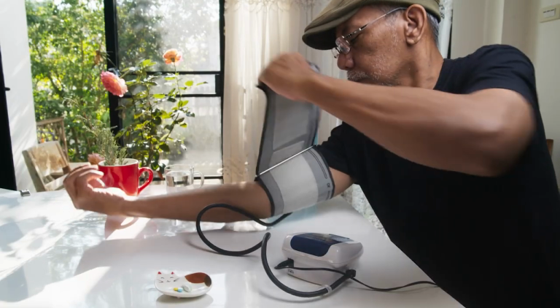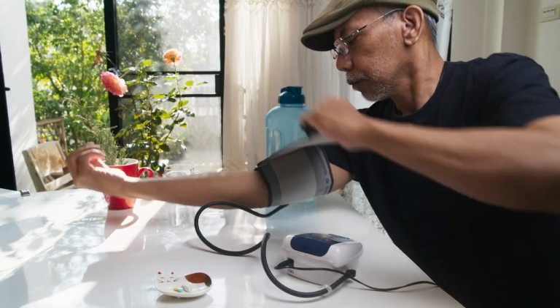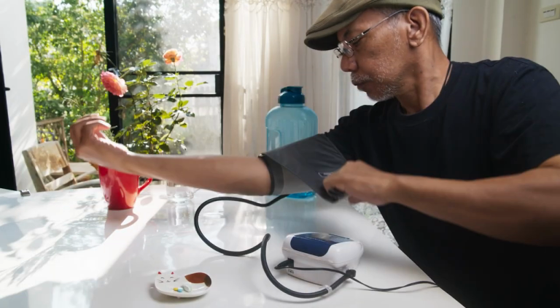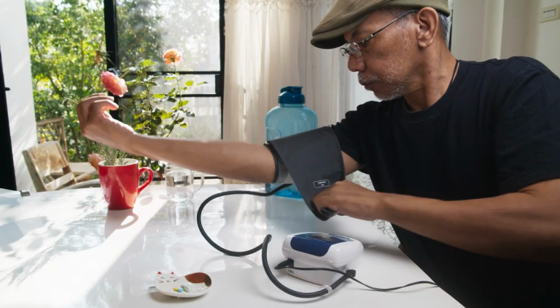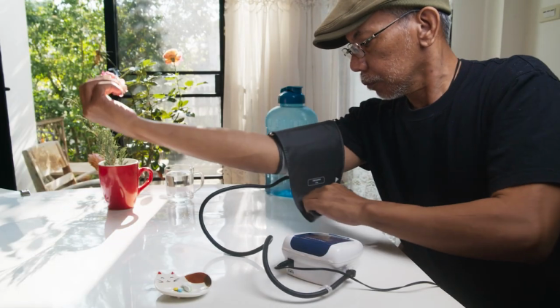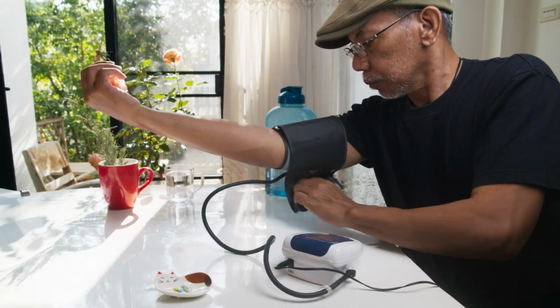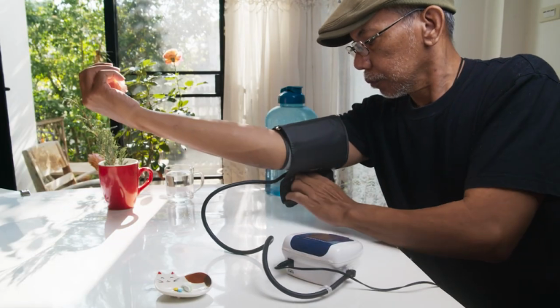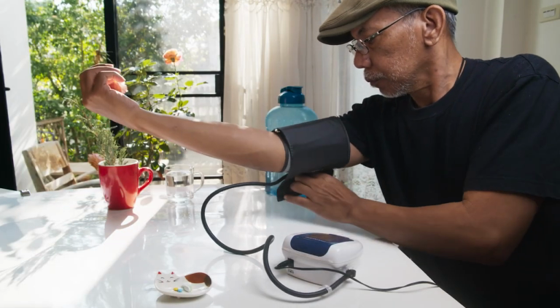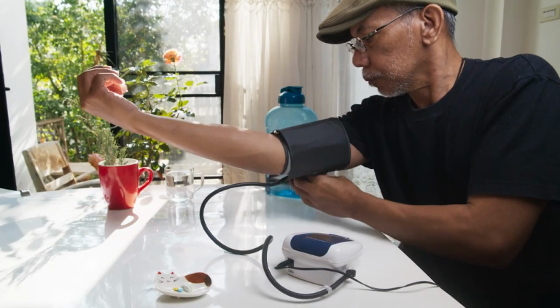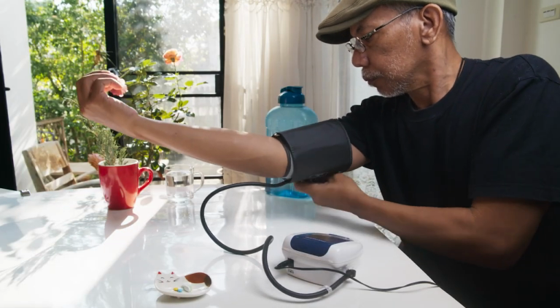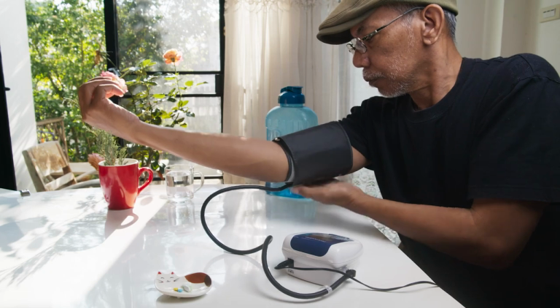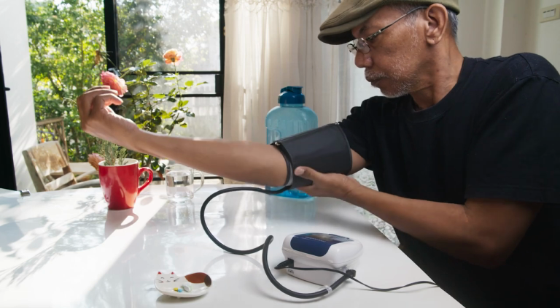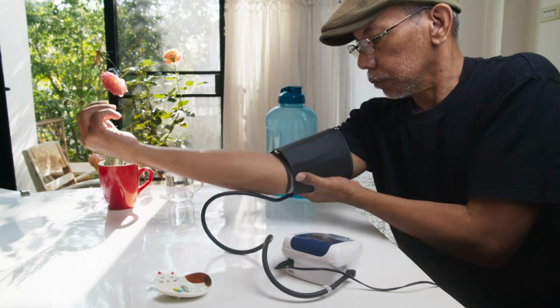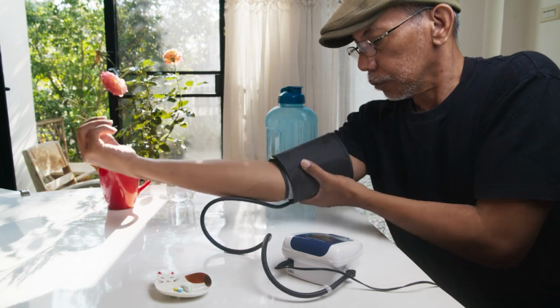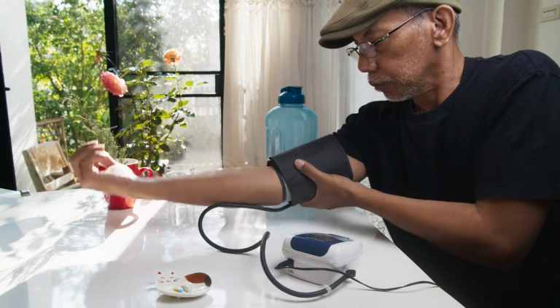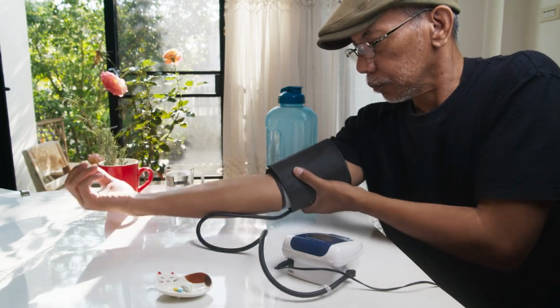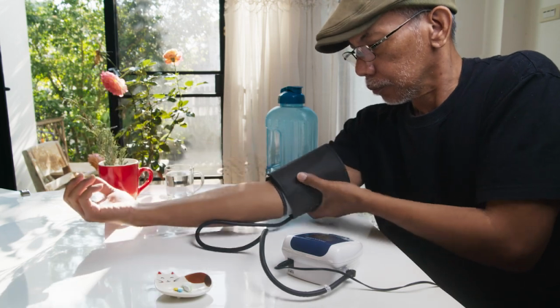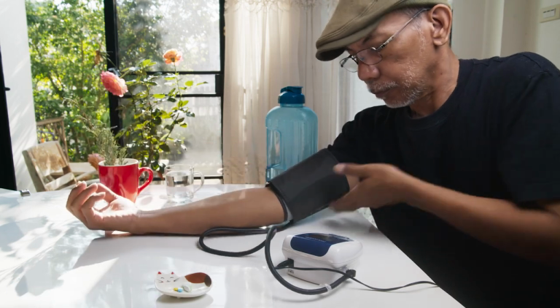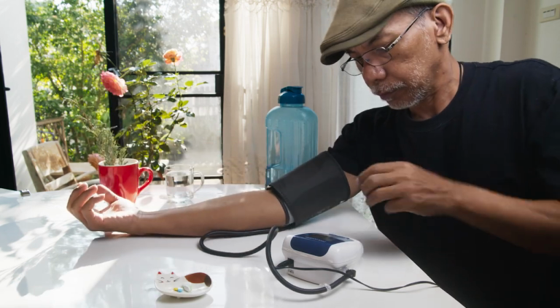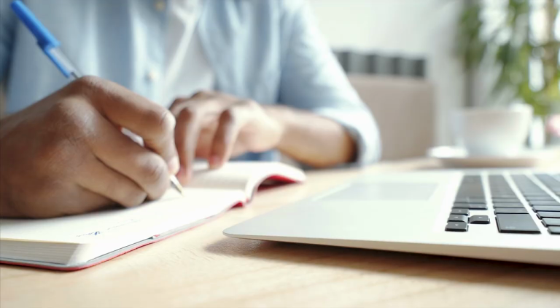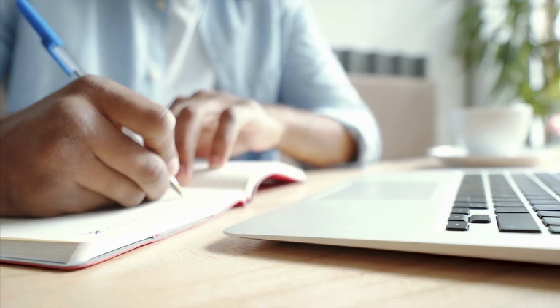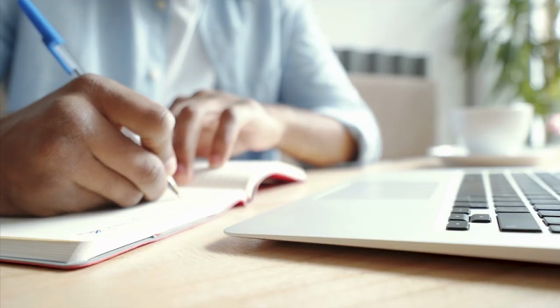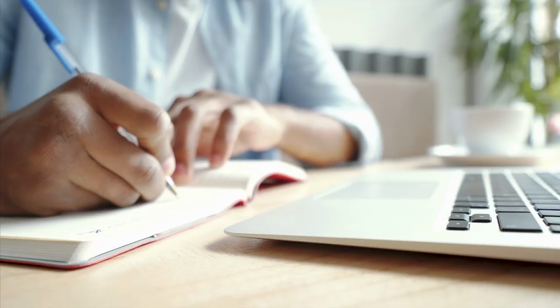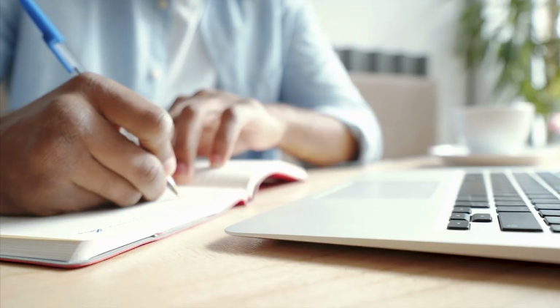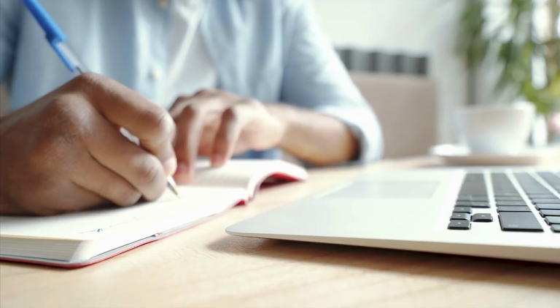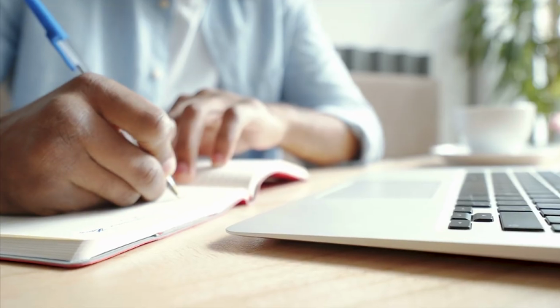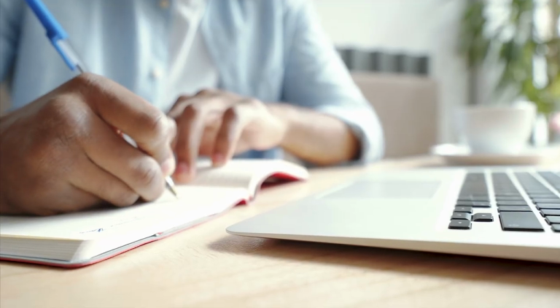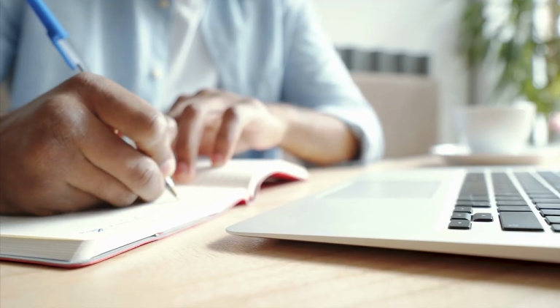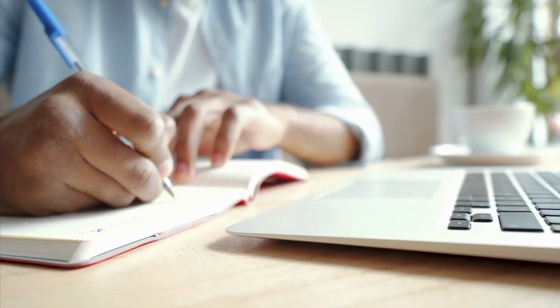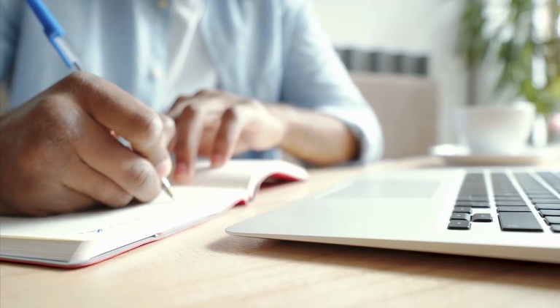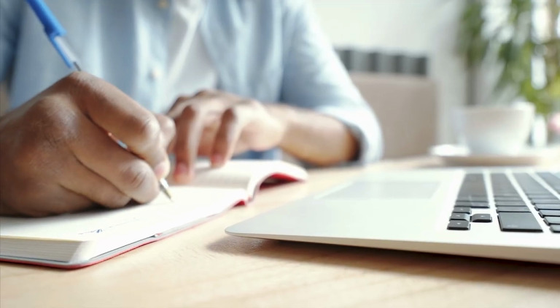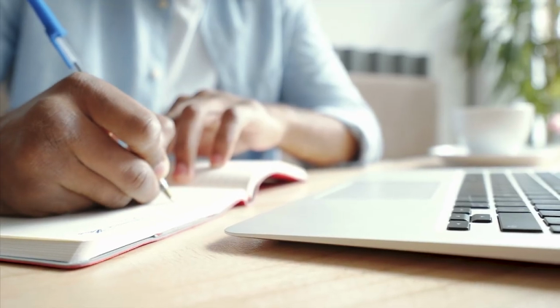Lastly, remember to take at least two or three readings about a minute apart and record them for your doctor to review.